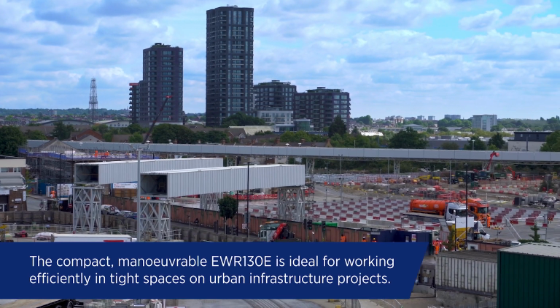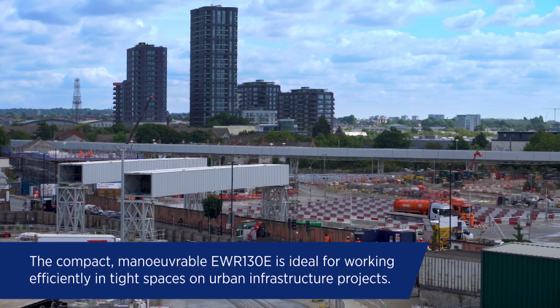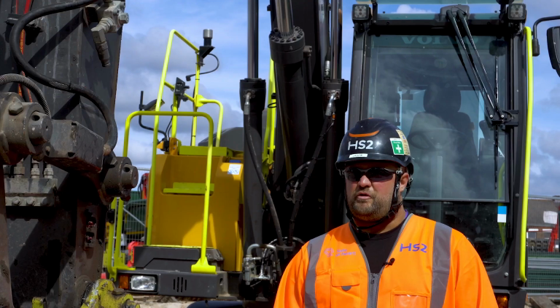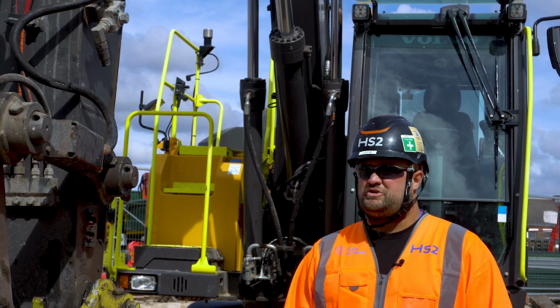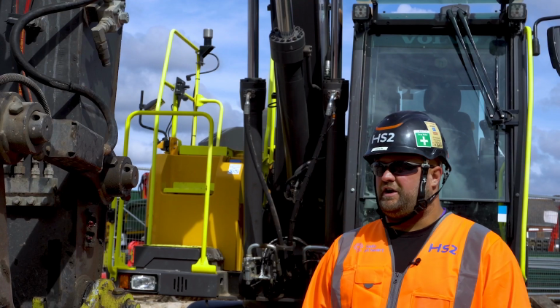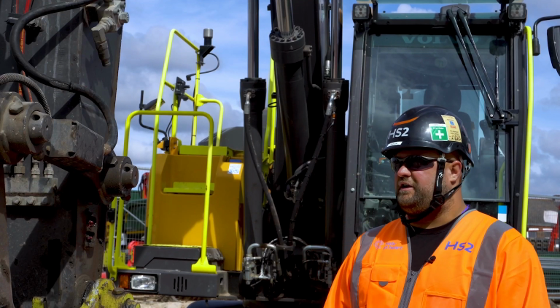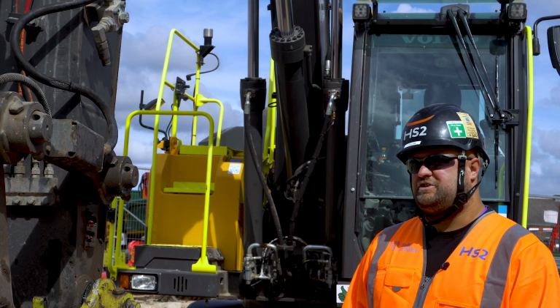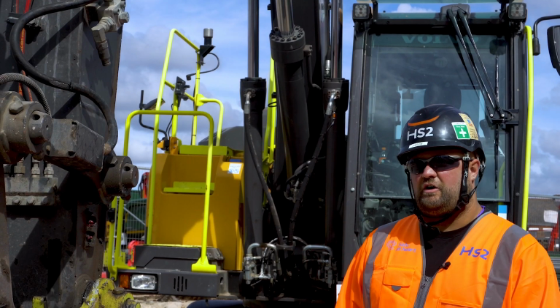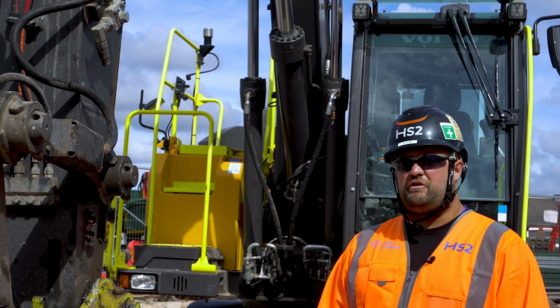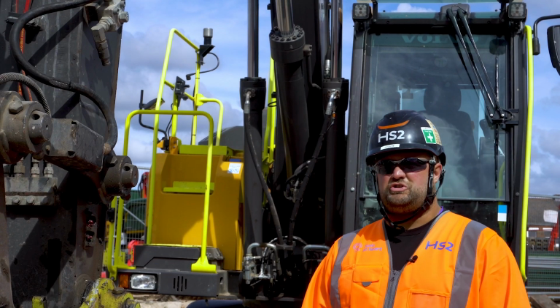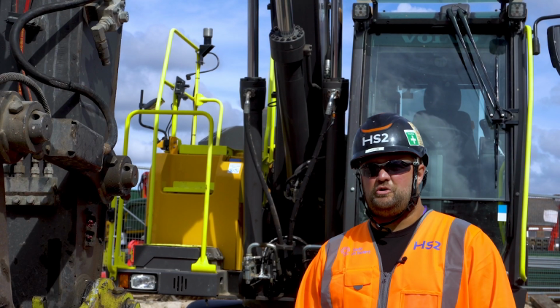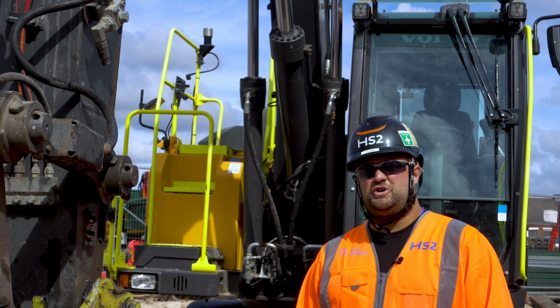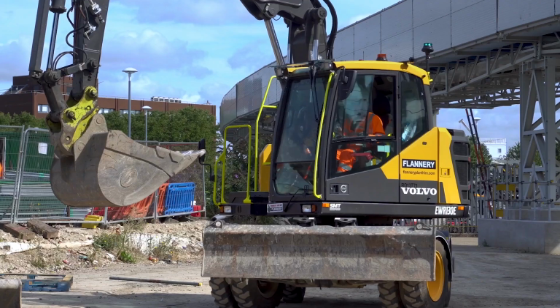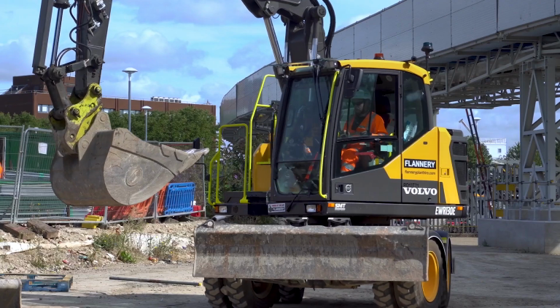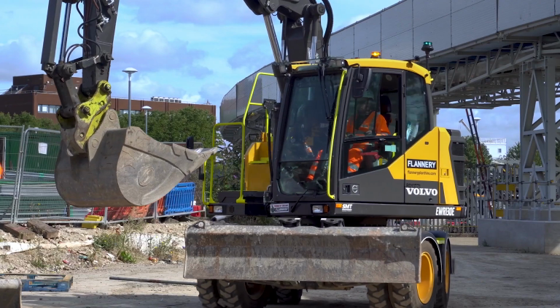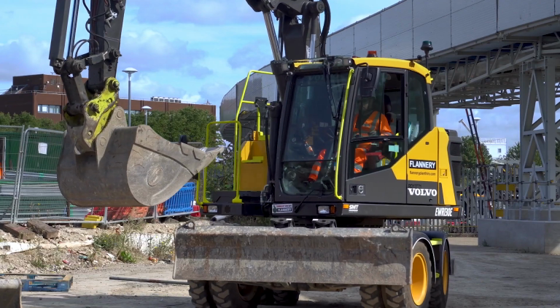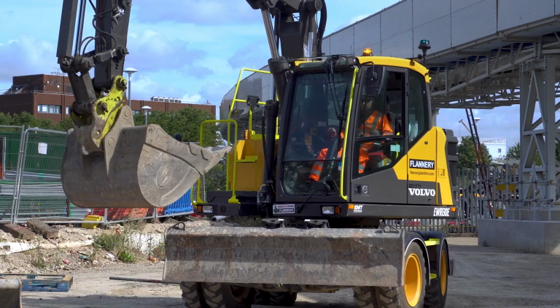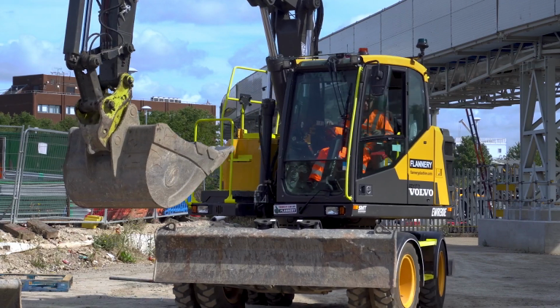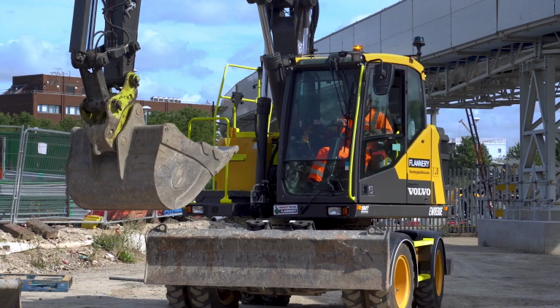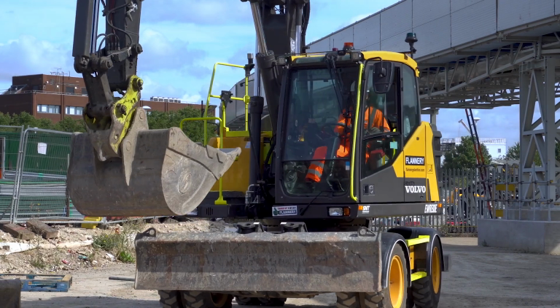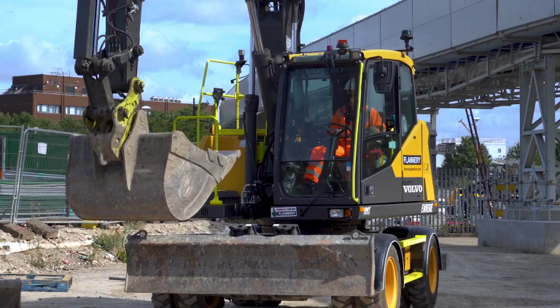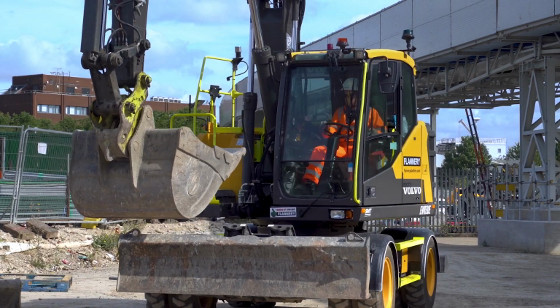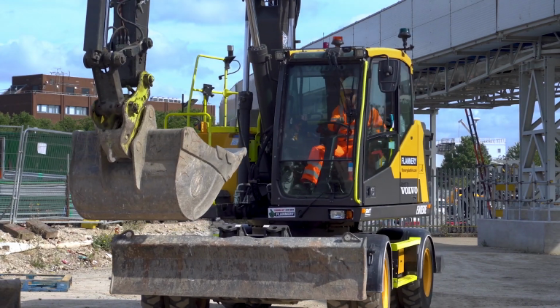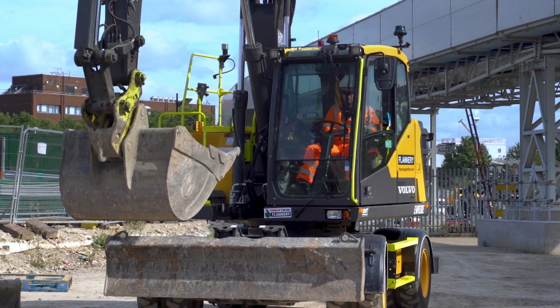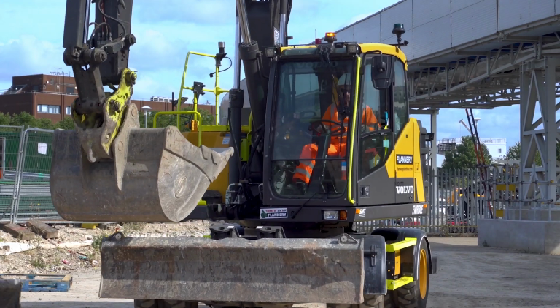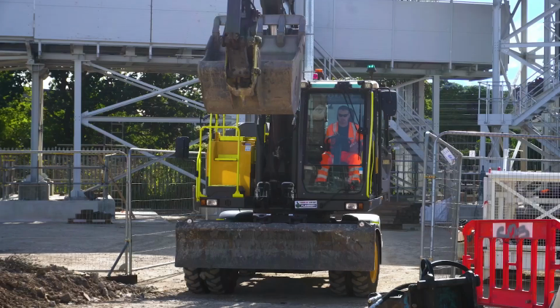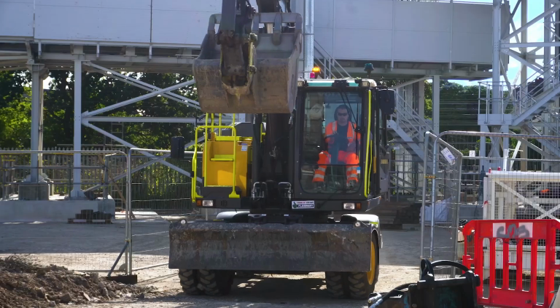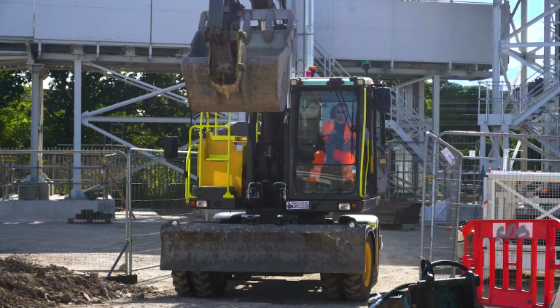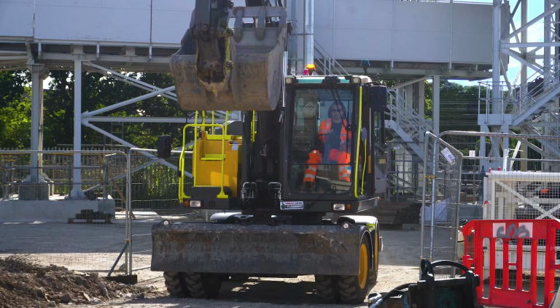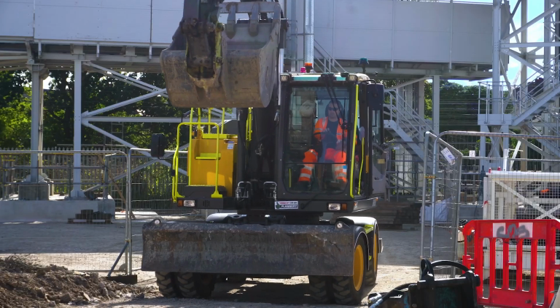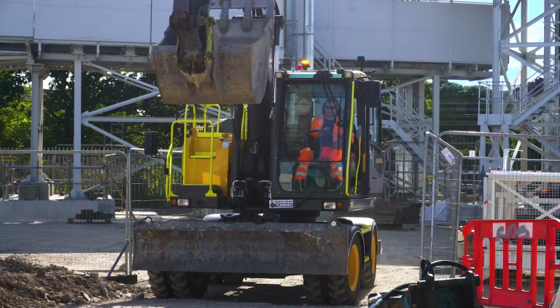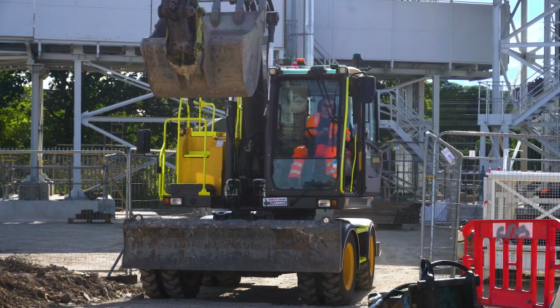The machine on site here is very good to use — it's small, it's compact, it's very versatile, and it's easy to use and move around site.